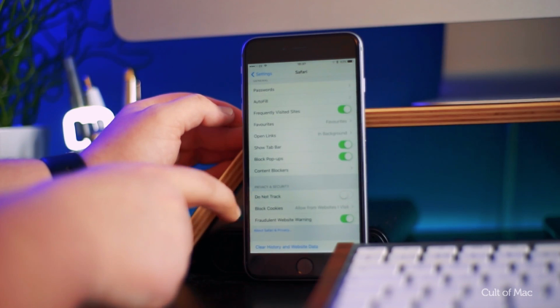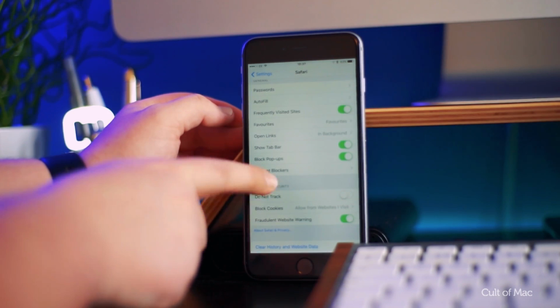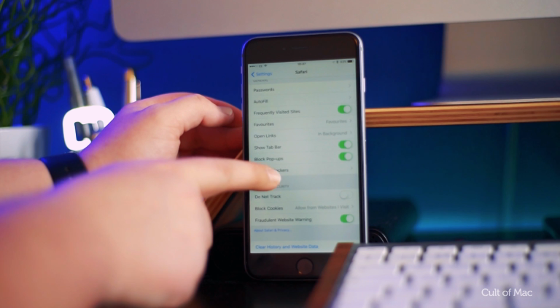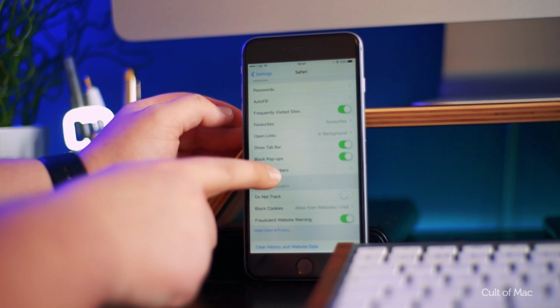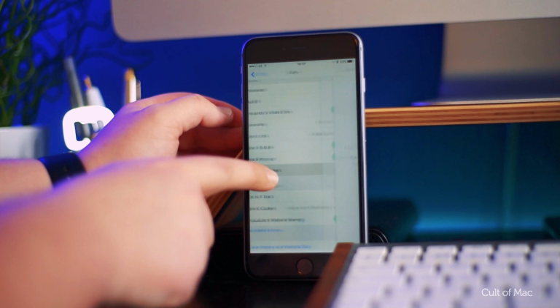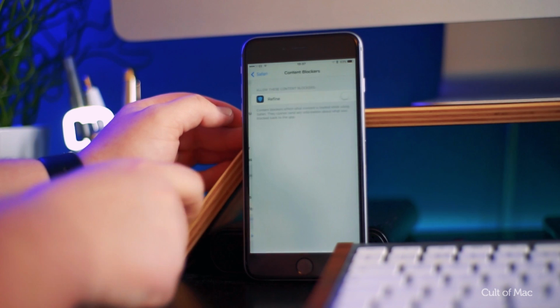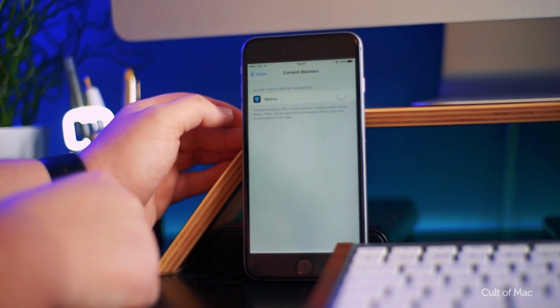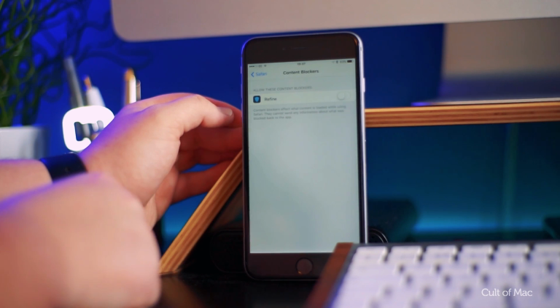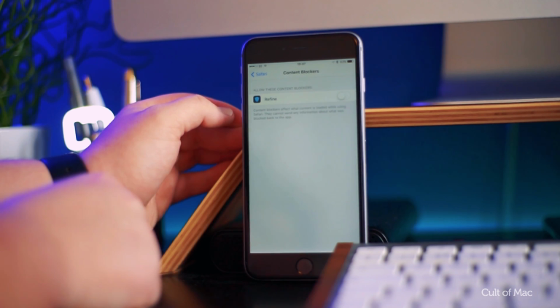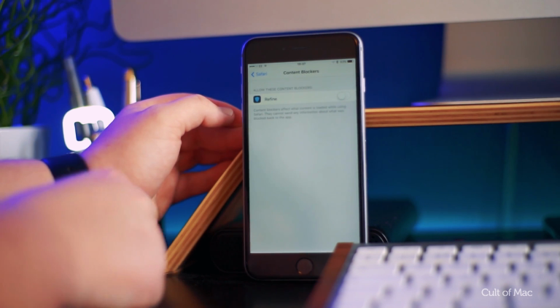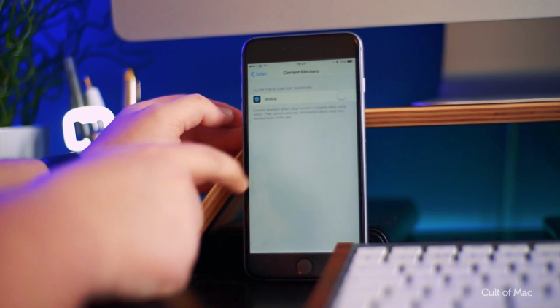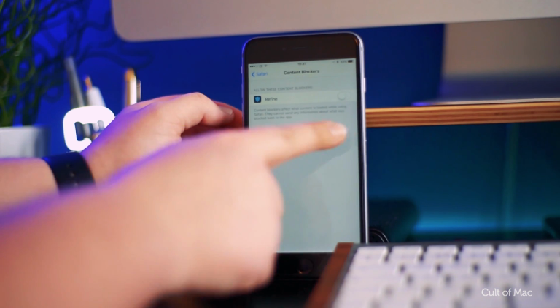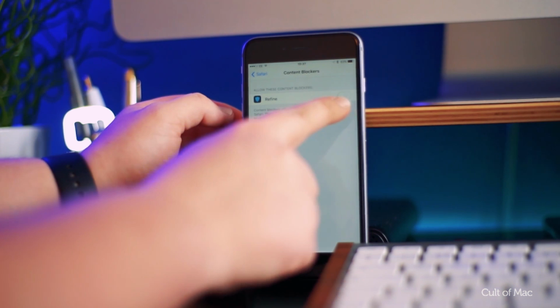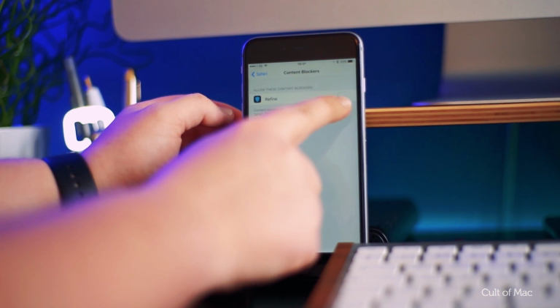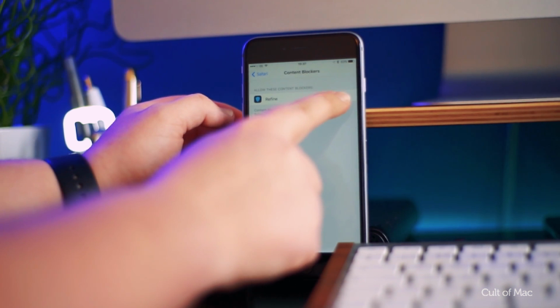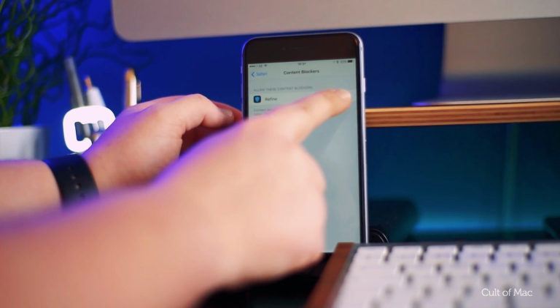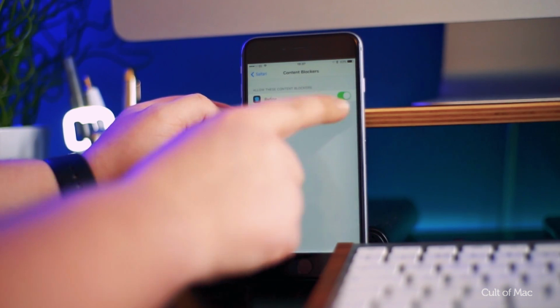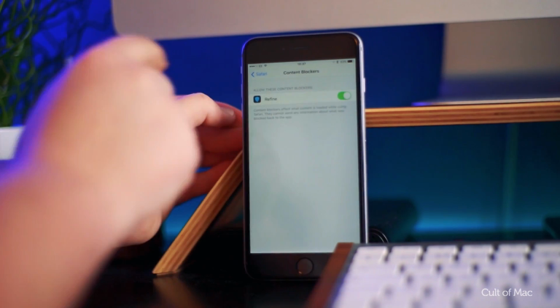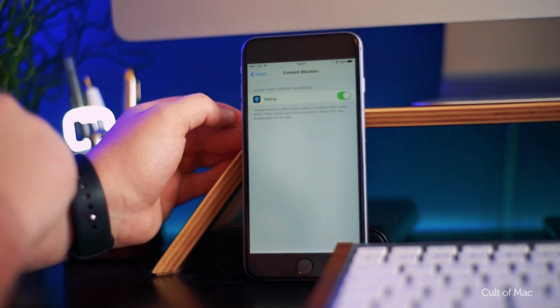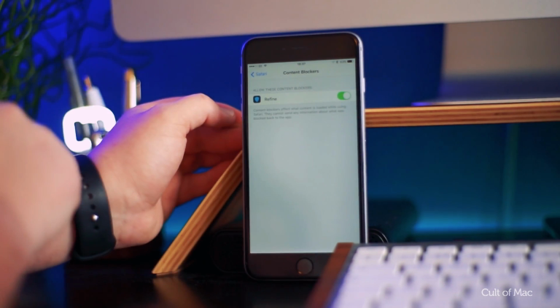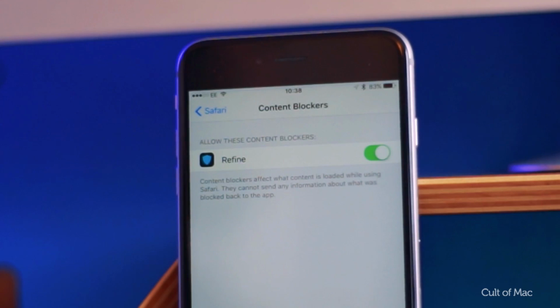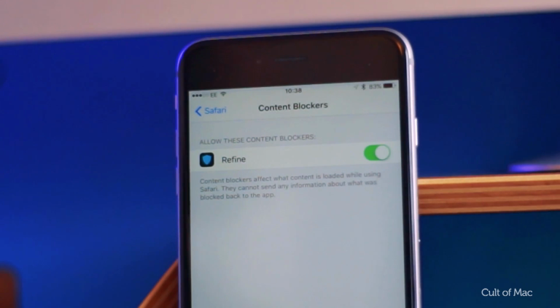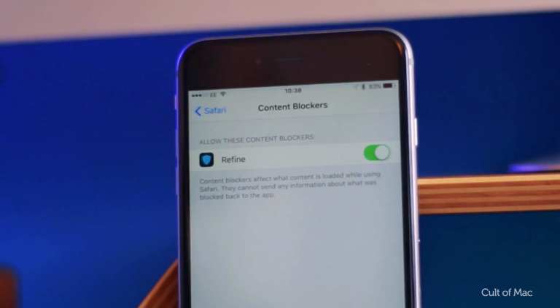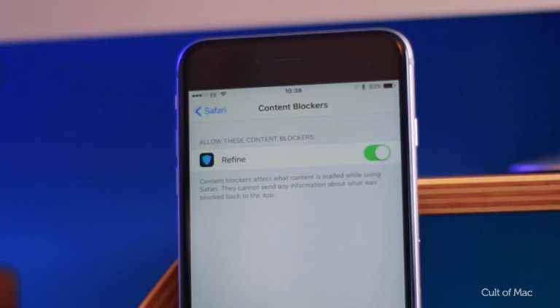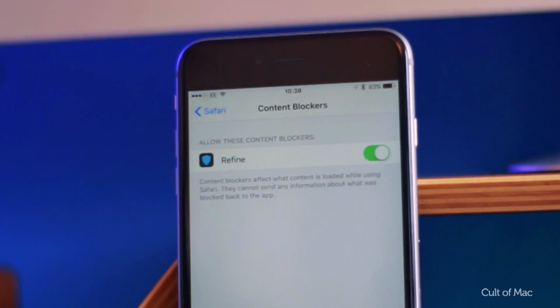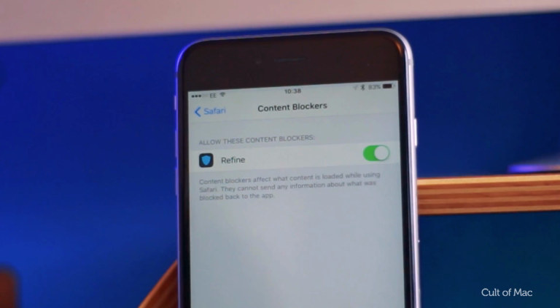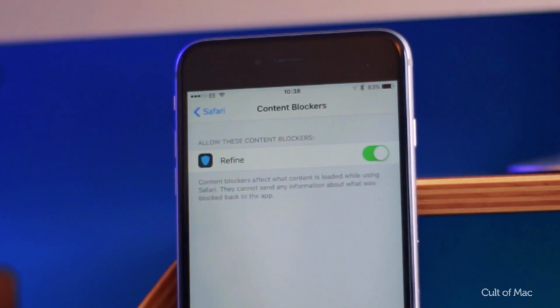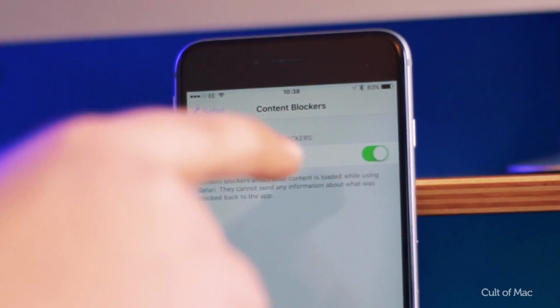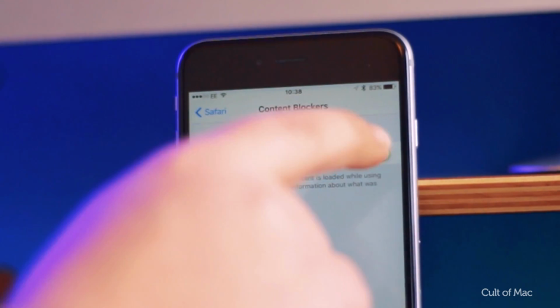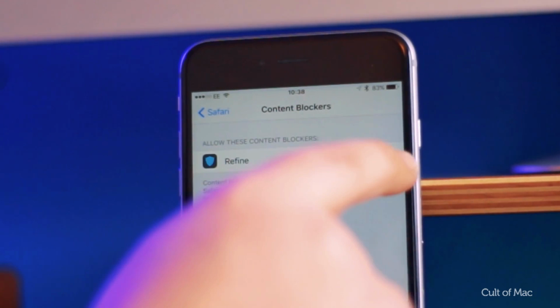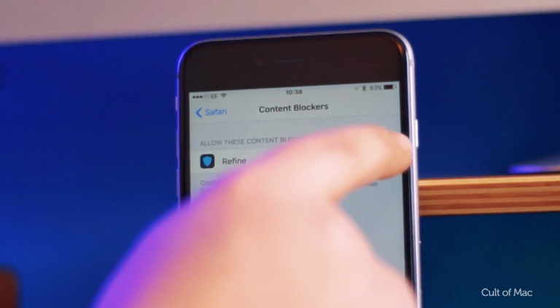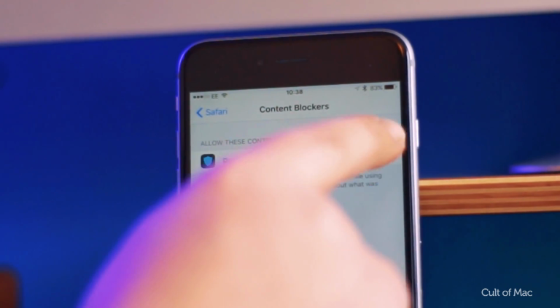This also makes it easy to temporarily disable certain blockers if for some reason you want to spoil your favorite upcoming films.